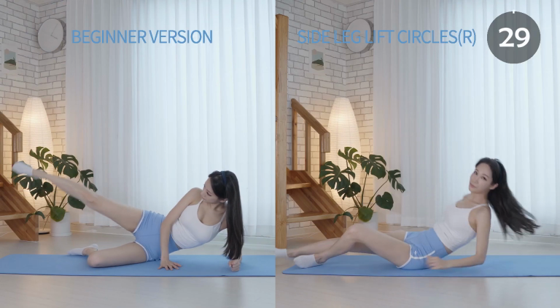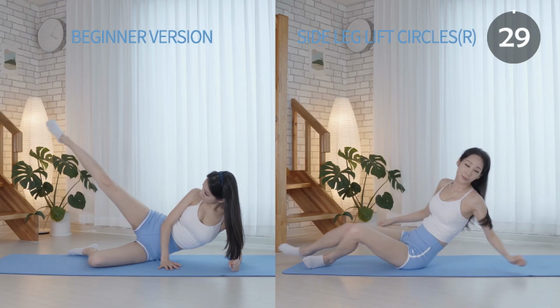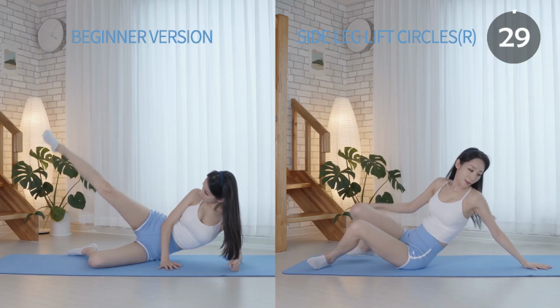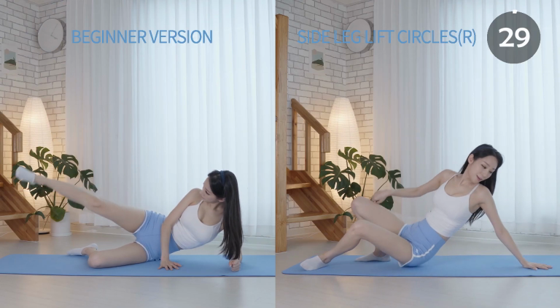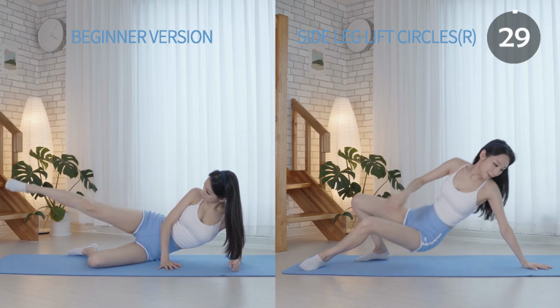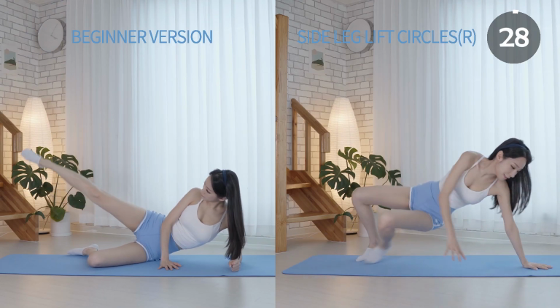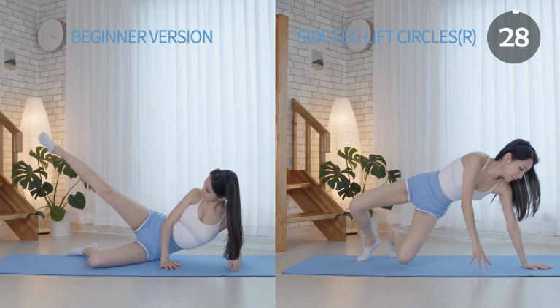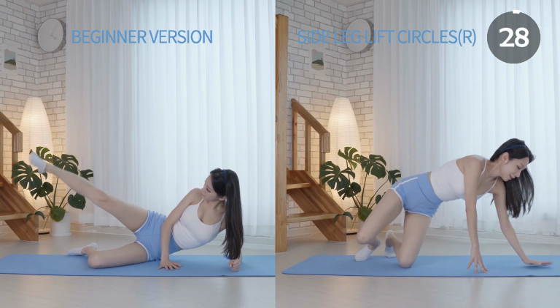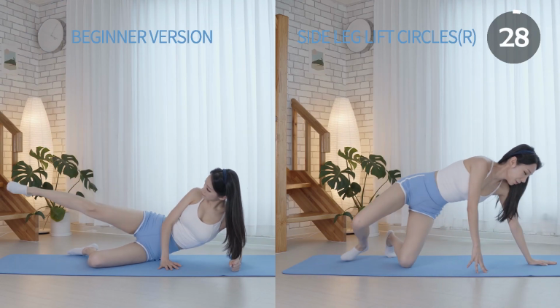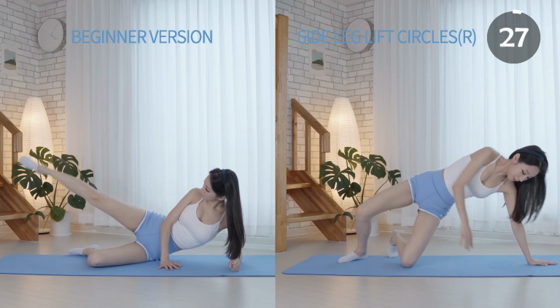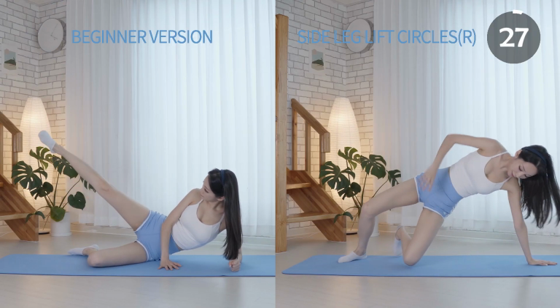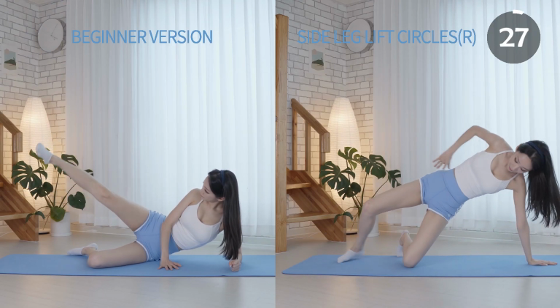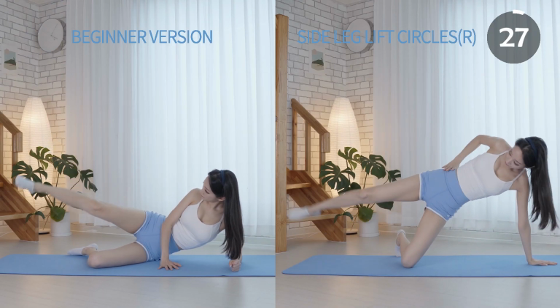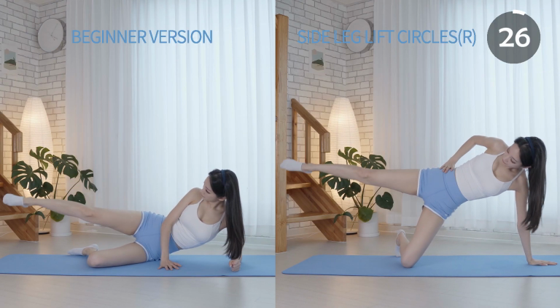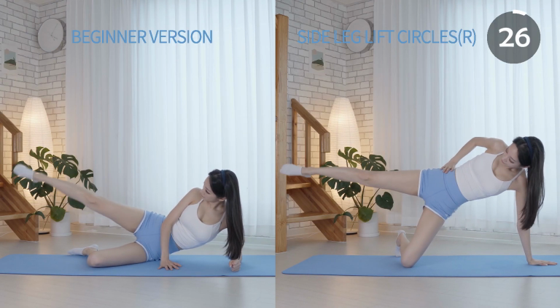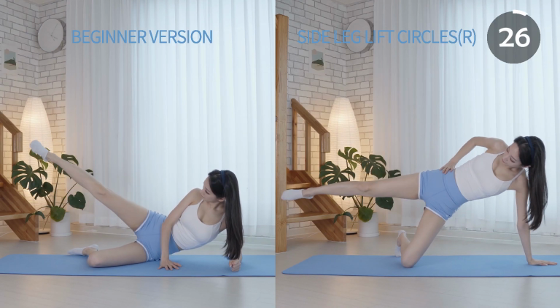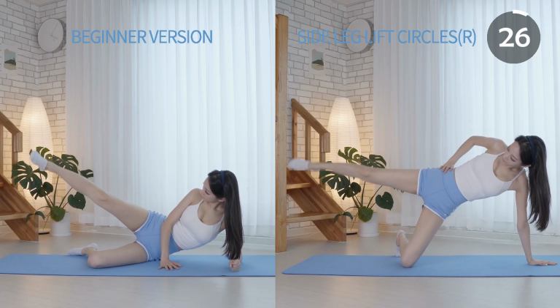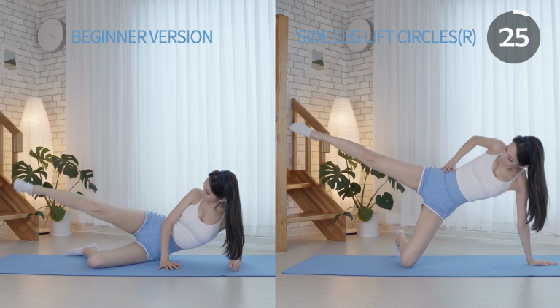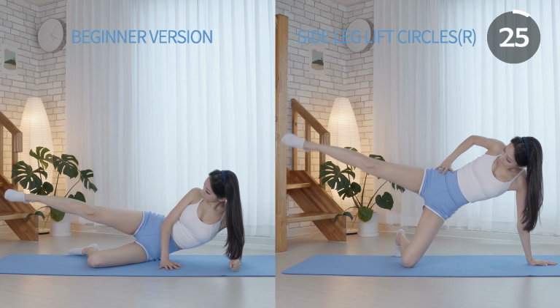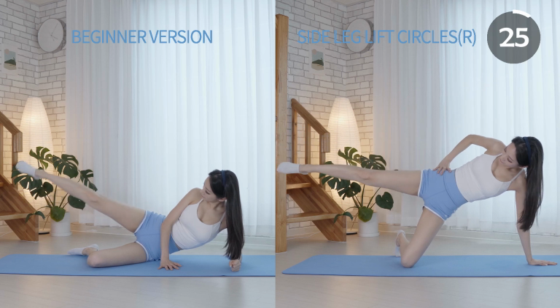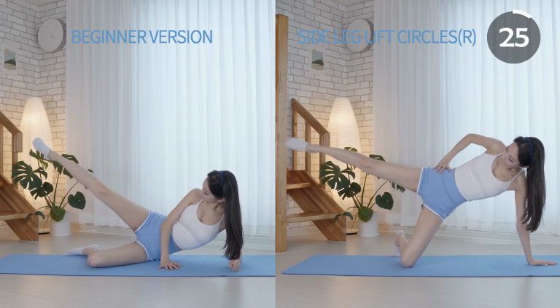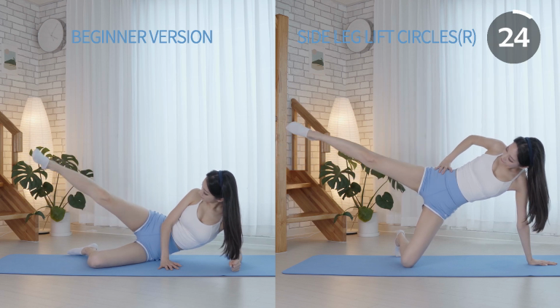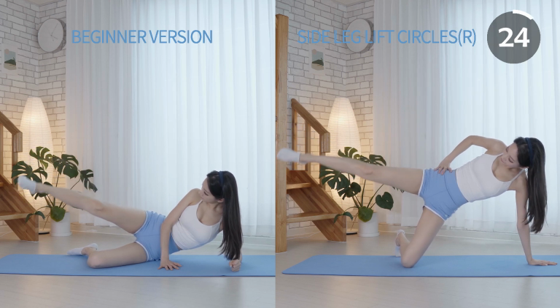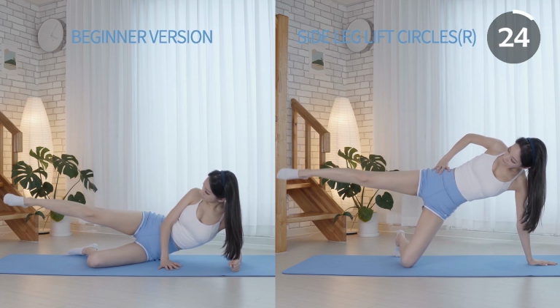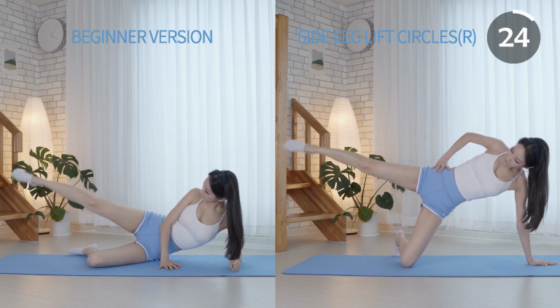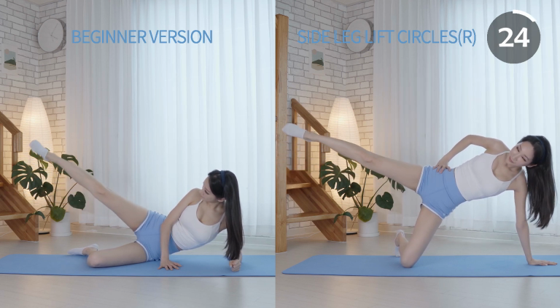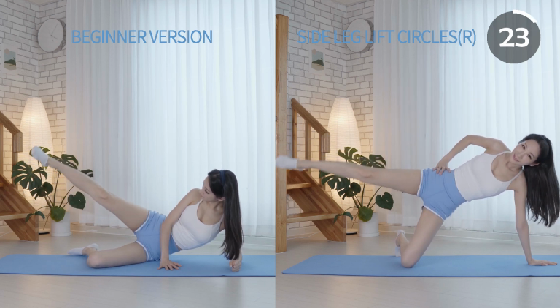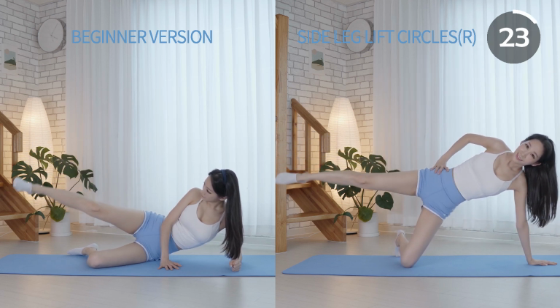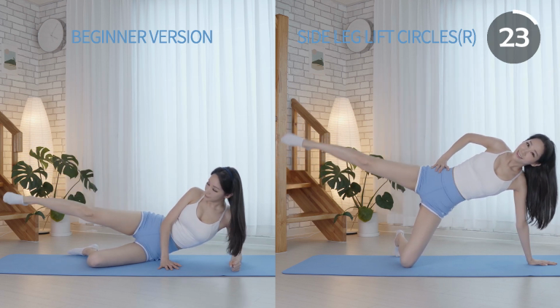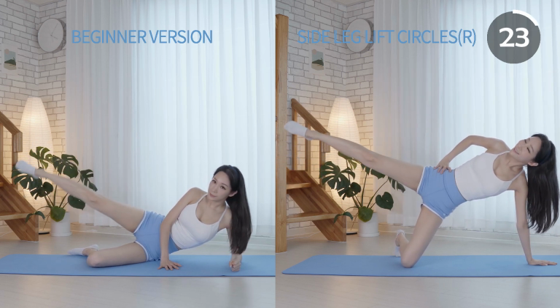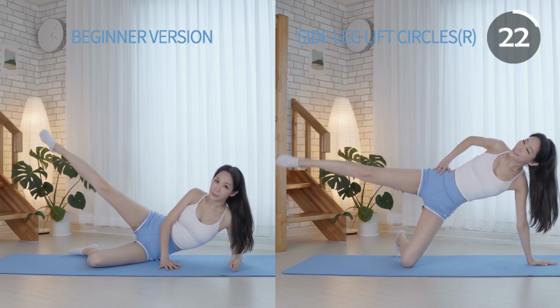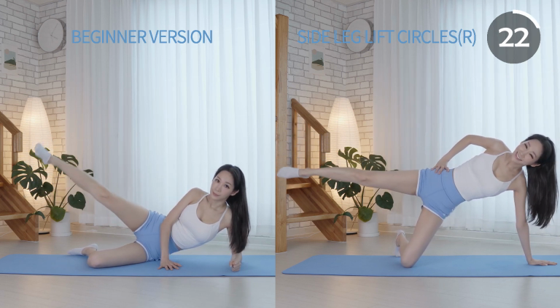This is a great and easy way to strengthen your hips, thighs, and backside. Also, it'll improve pelvic stability.